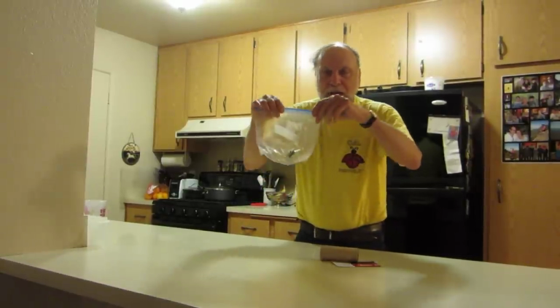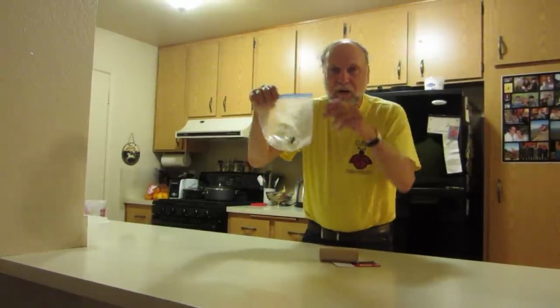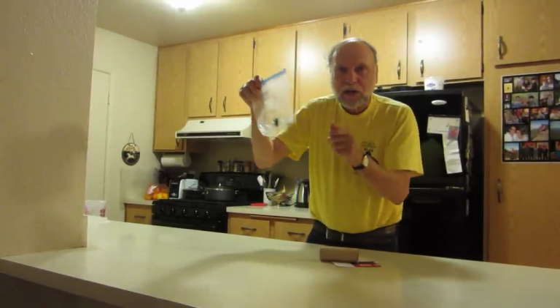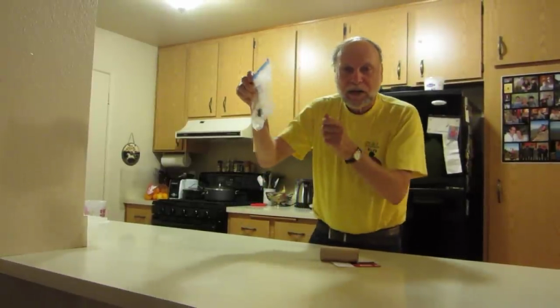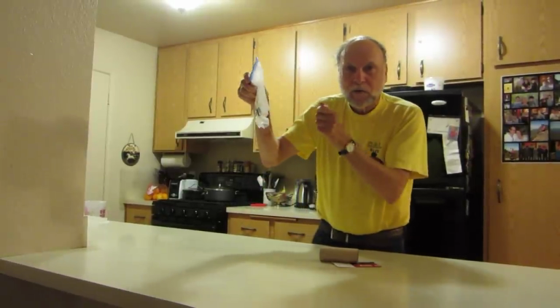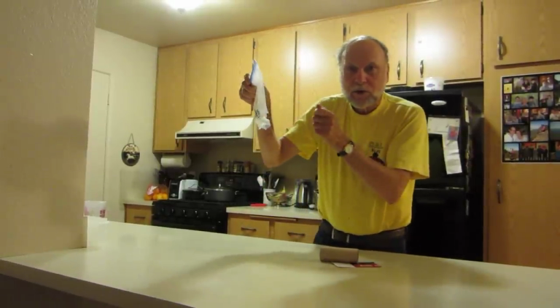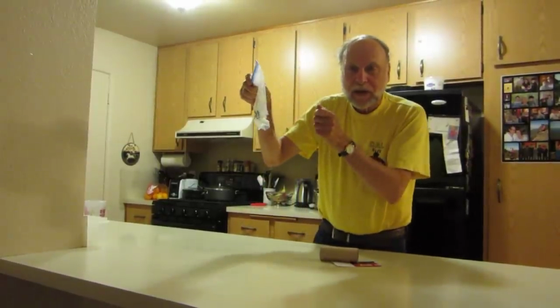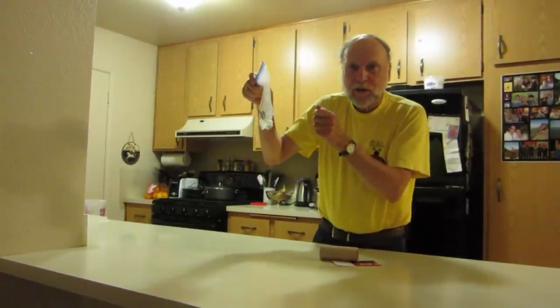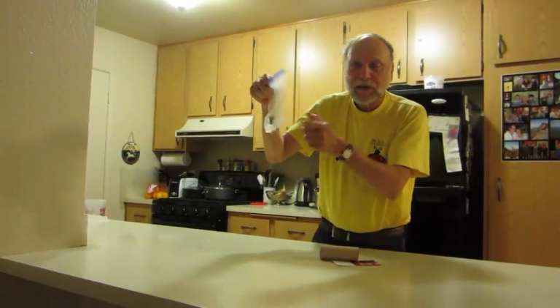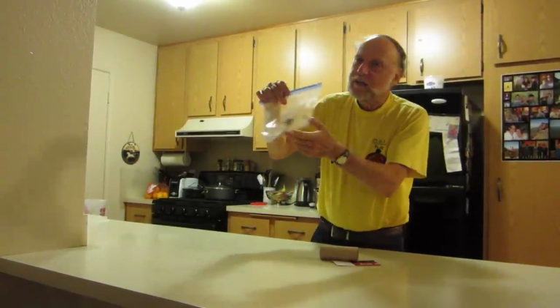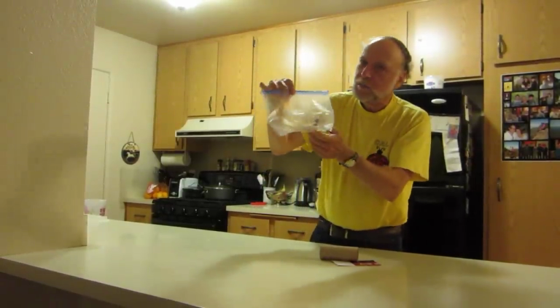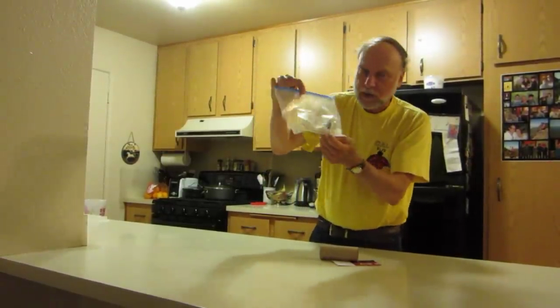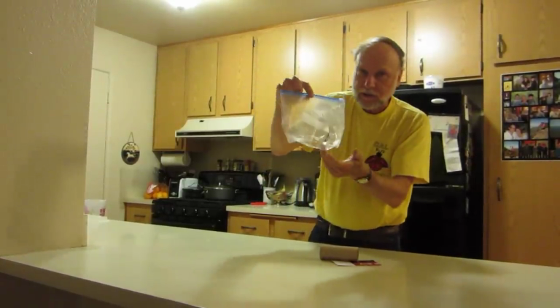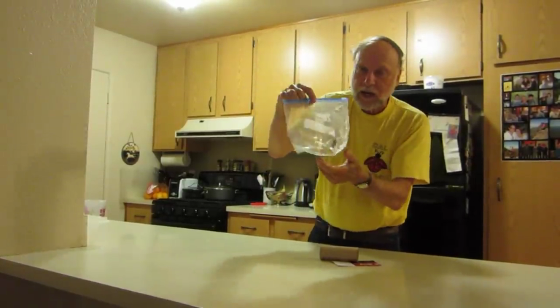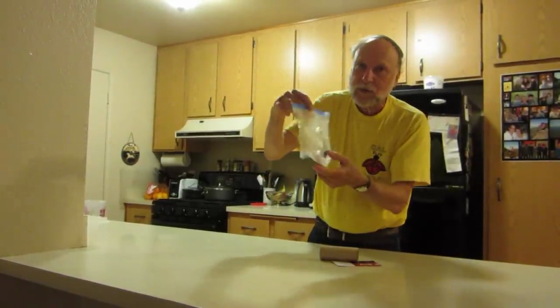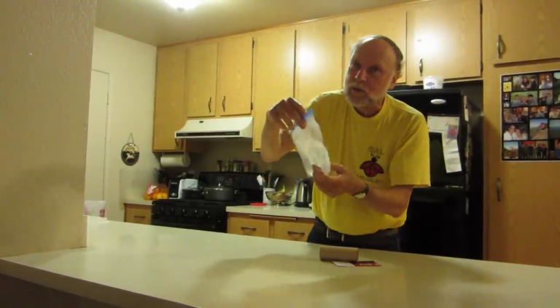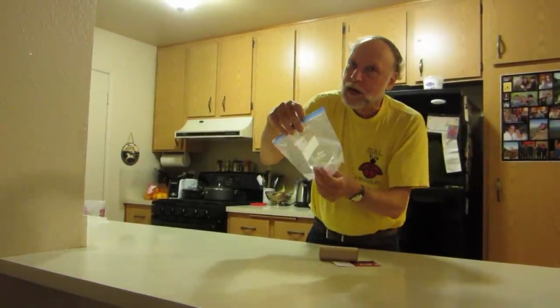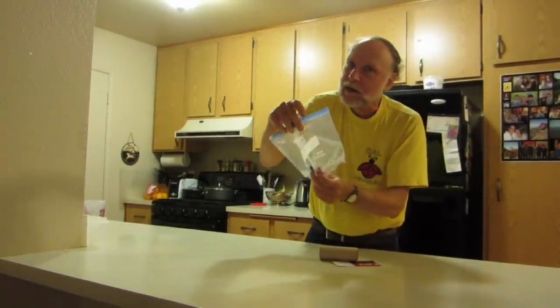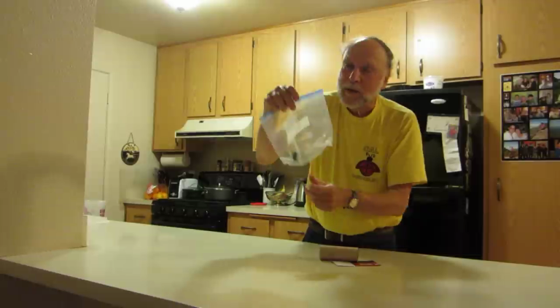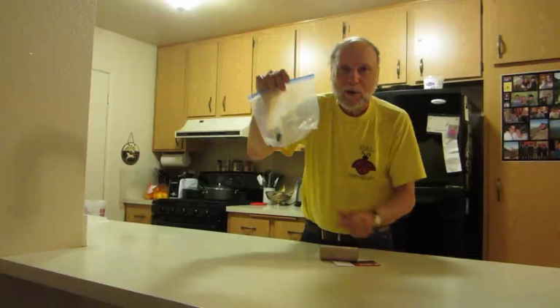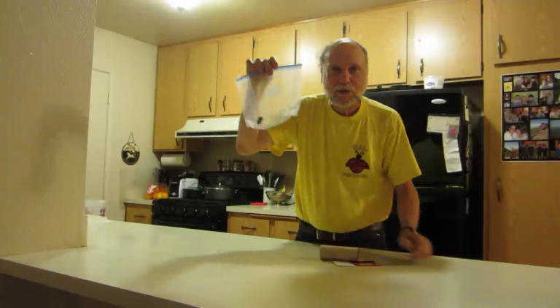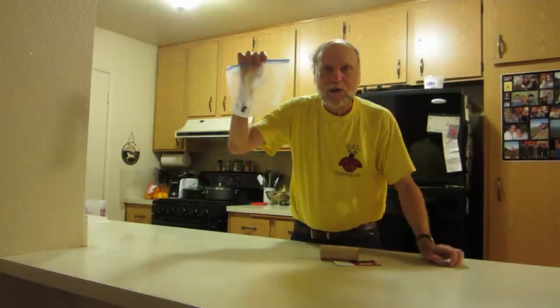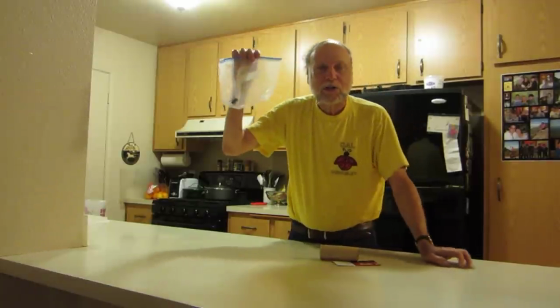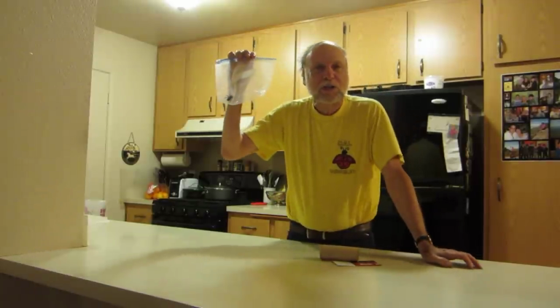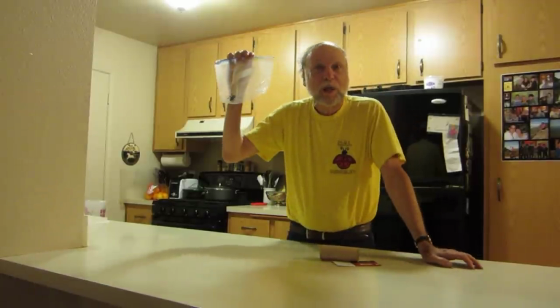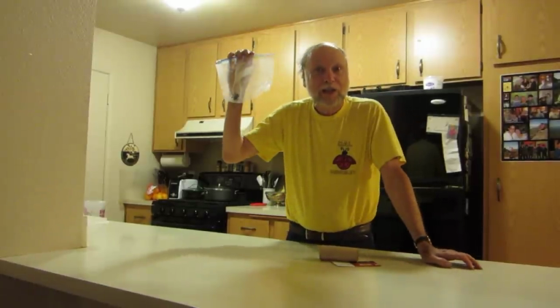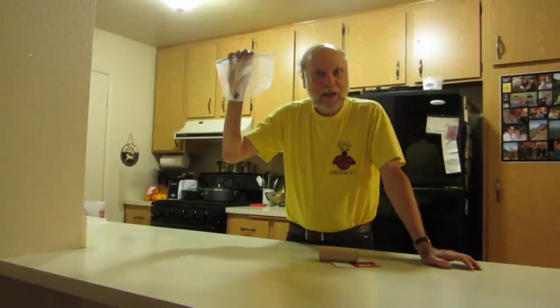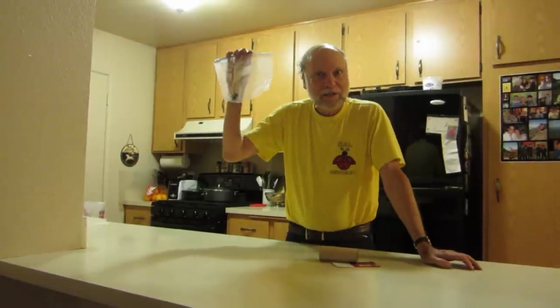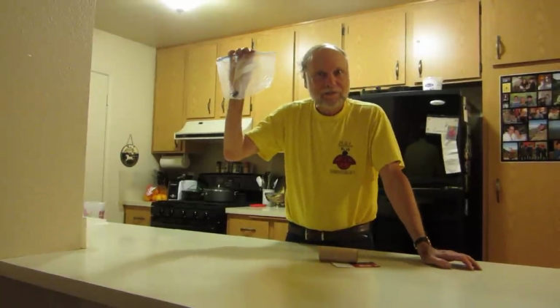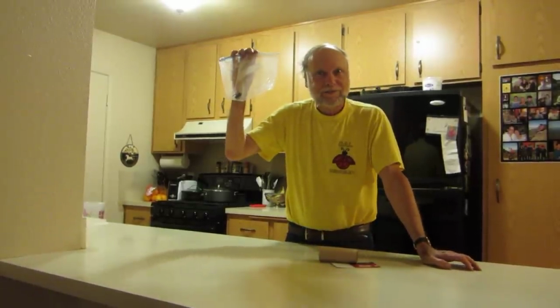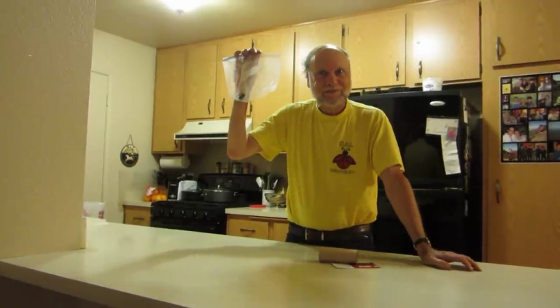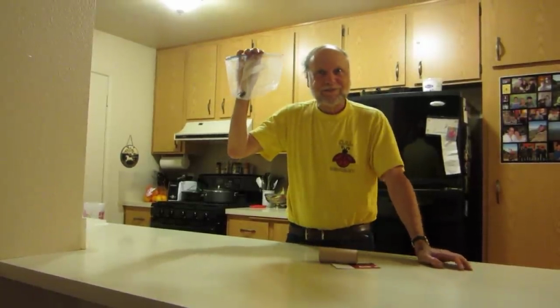Now you can identify it with a magnifying glass, put it outside, or whatever you like — but most of all you can sleep well at night. Thanks Steve!